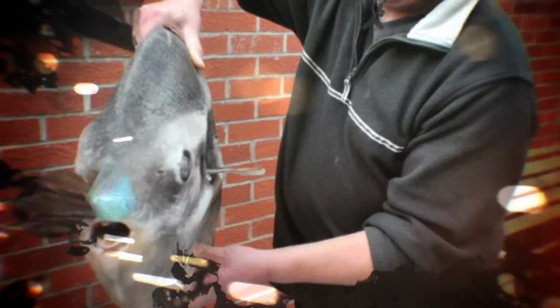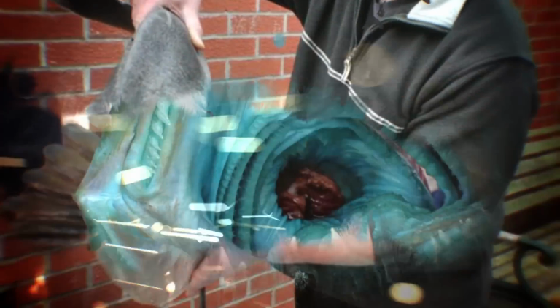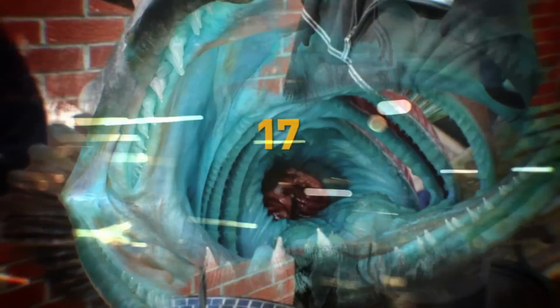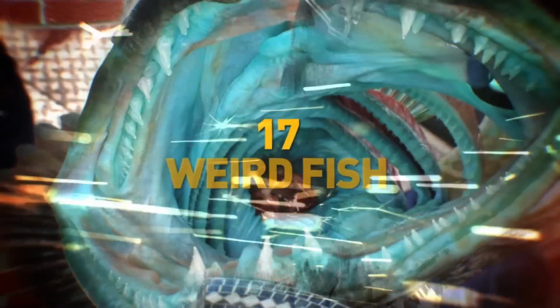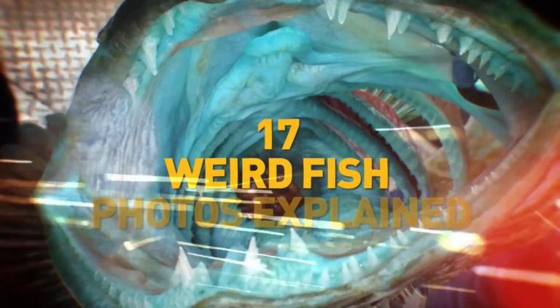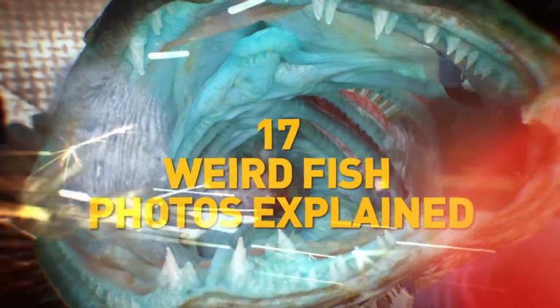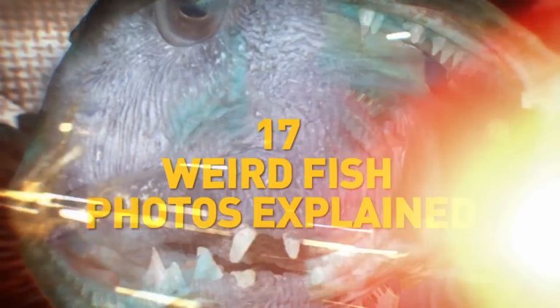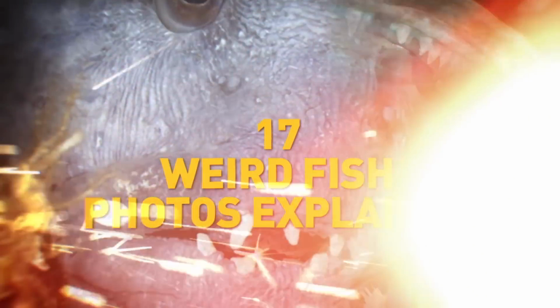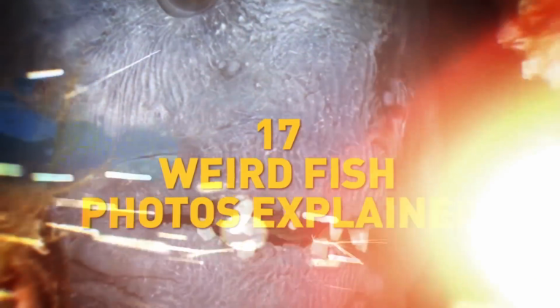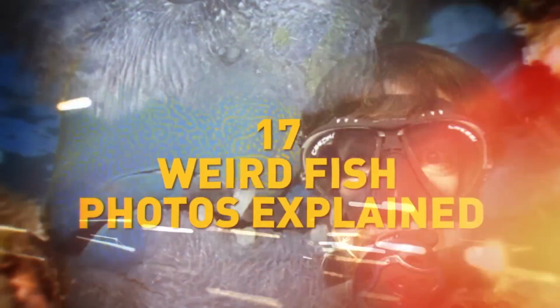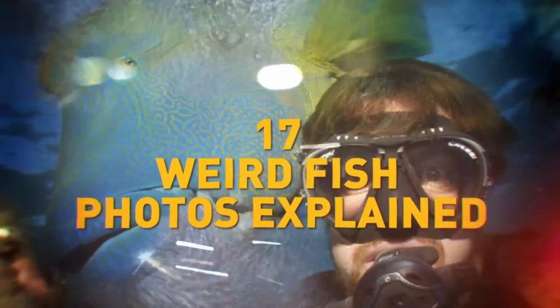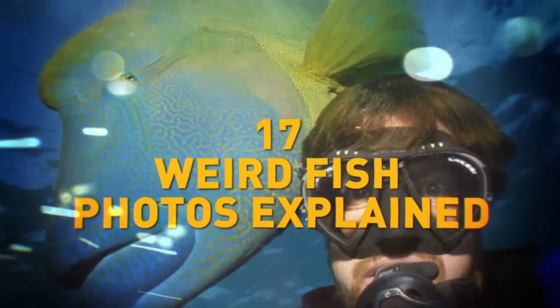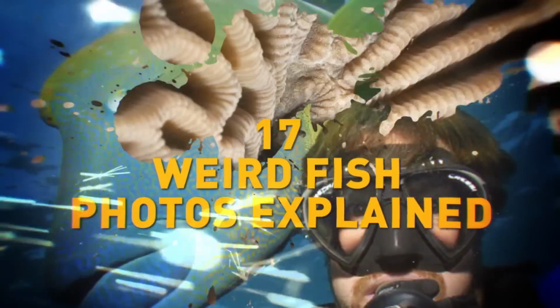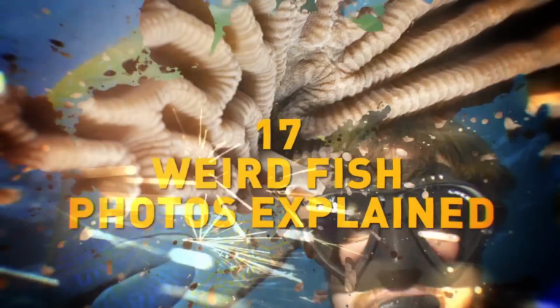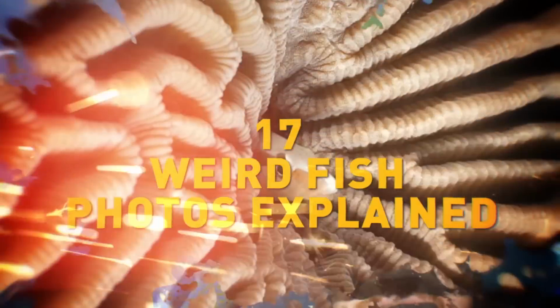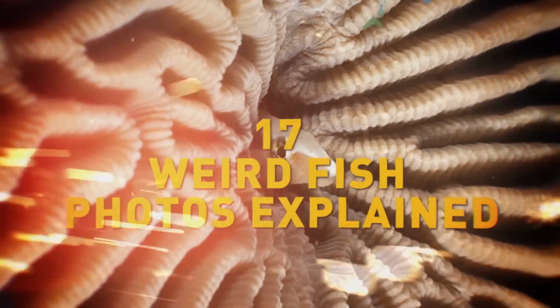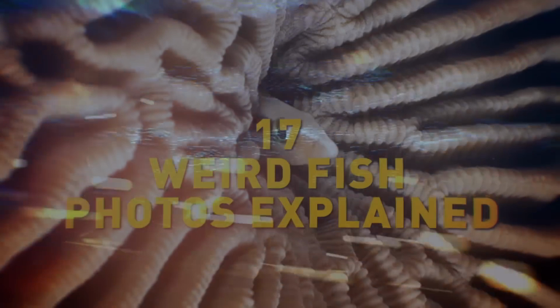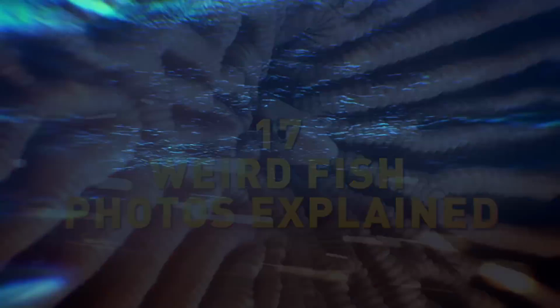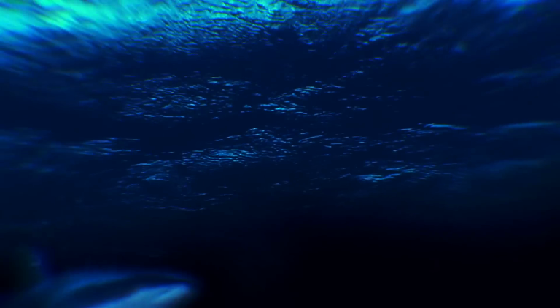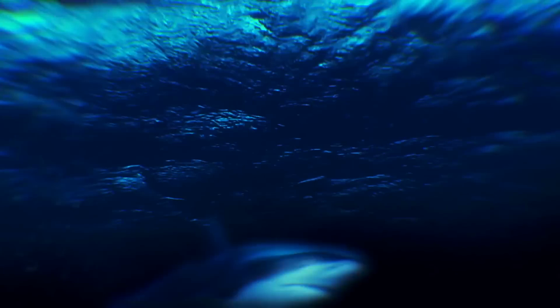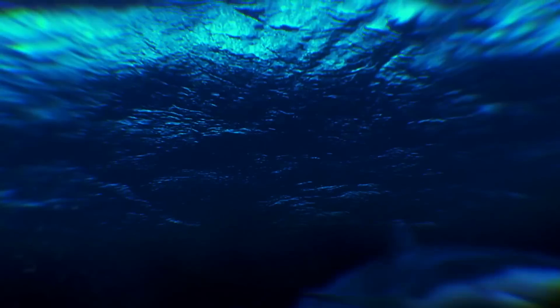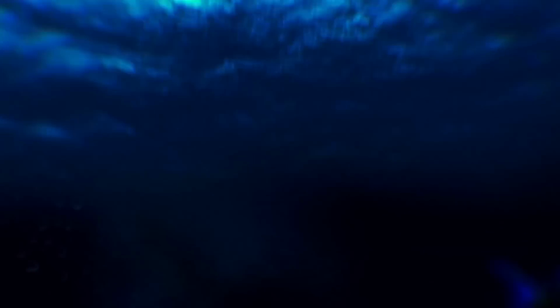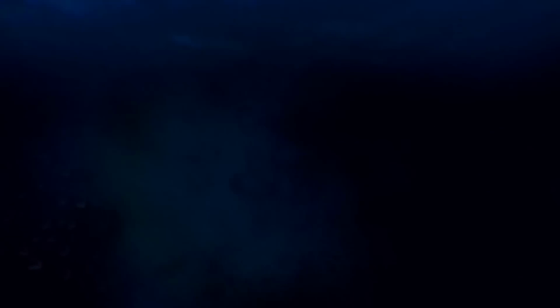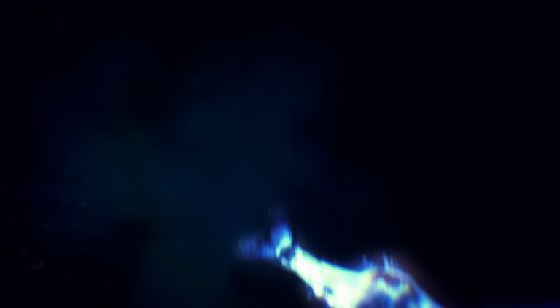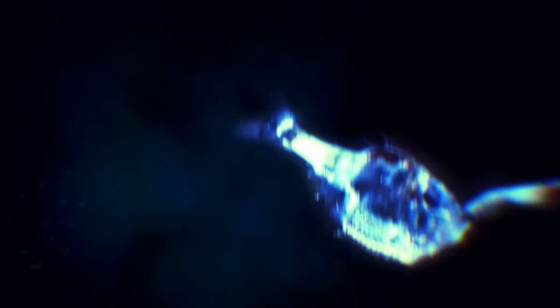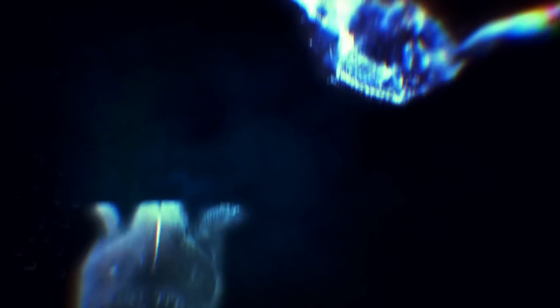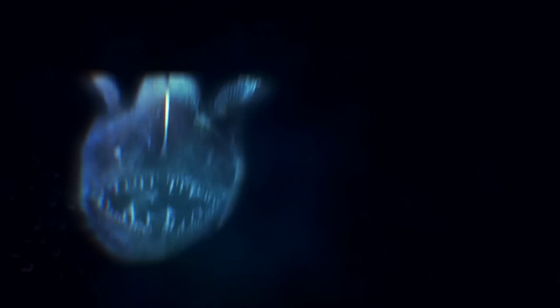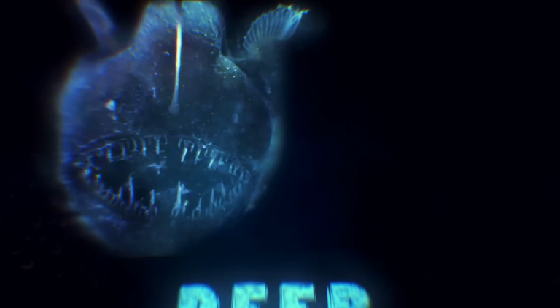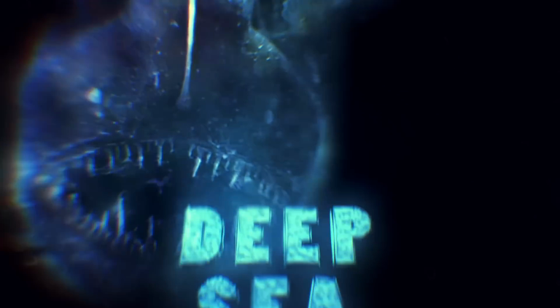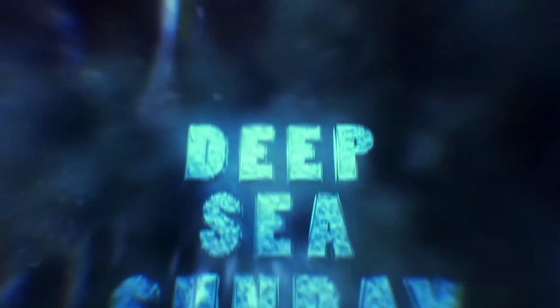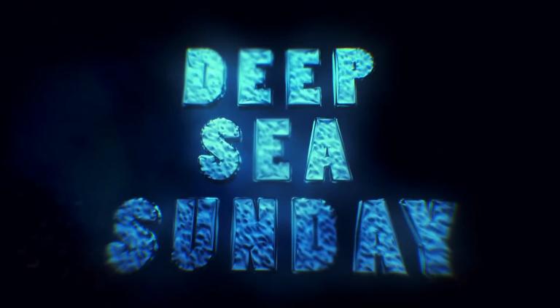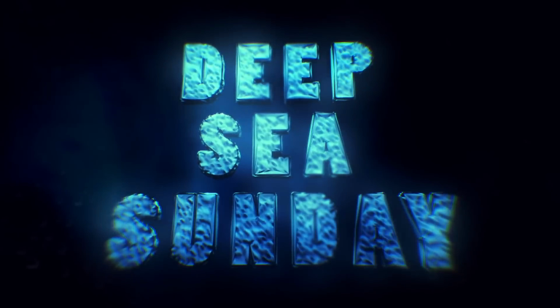Weird Fish Photos Explained. Welcome to Deep Sea Sundays!